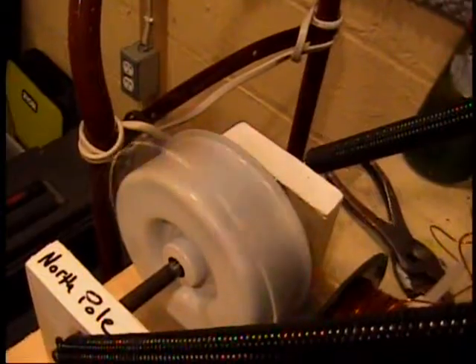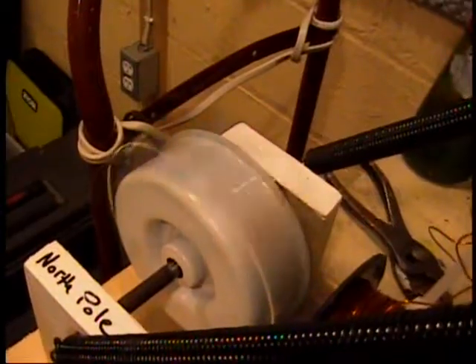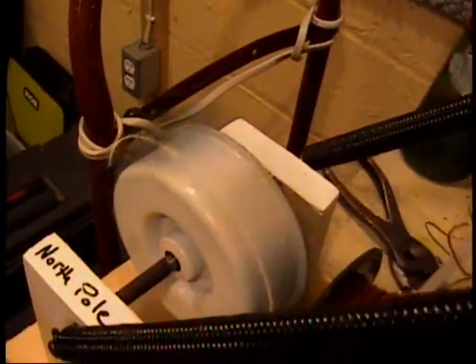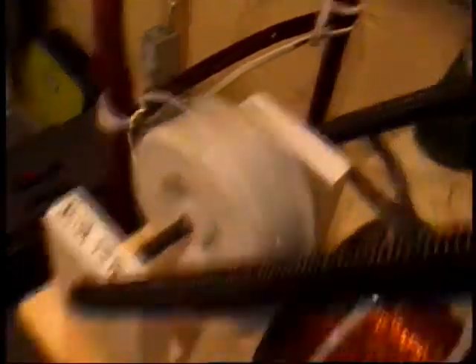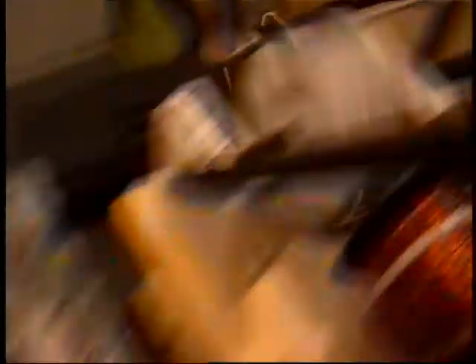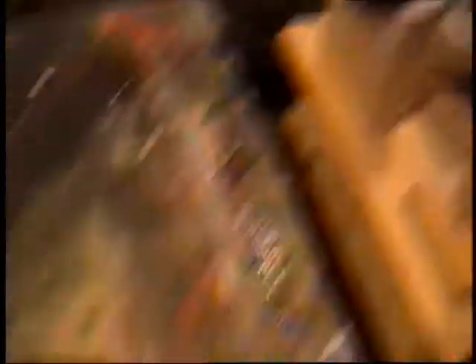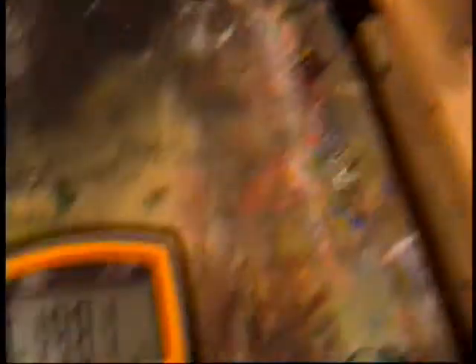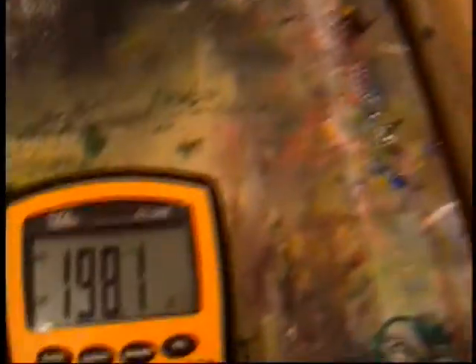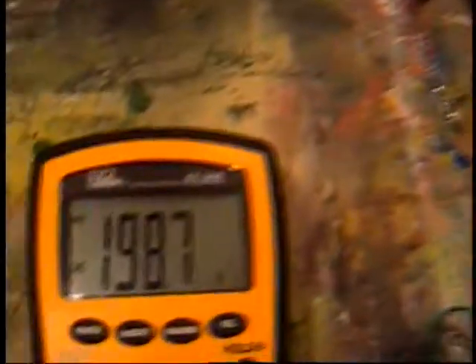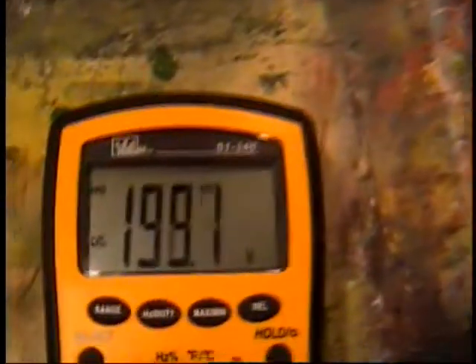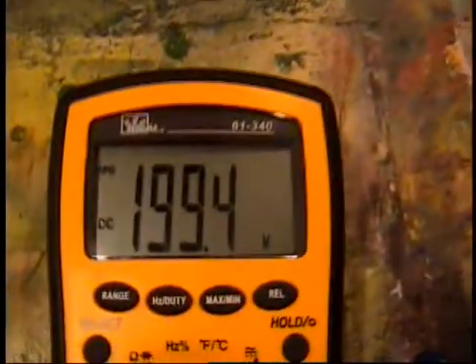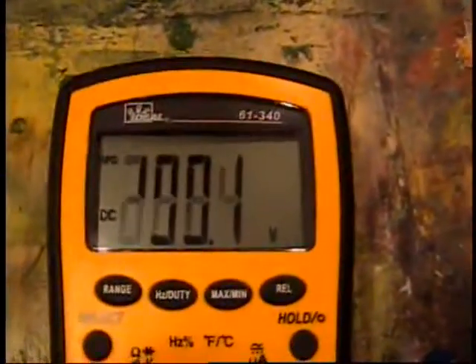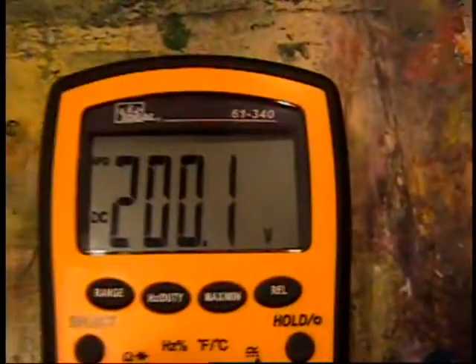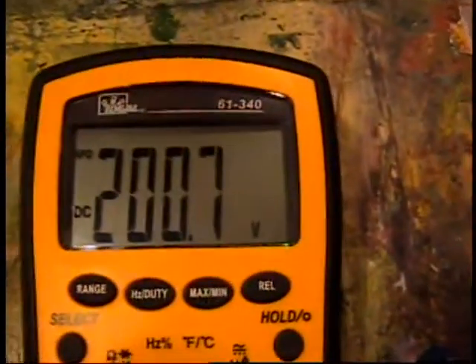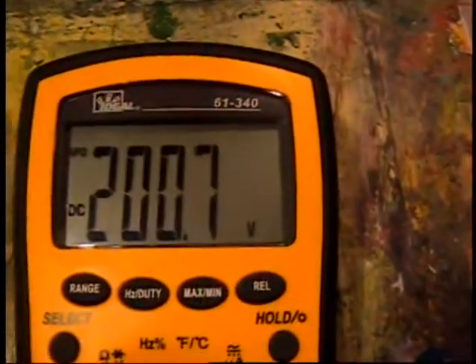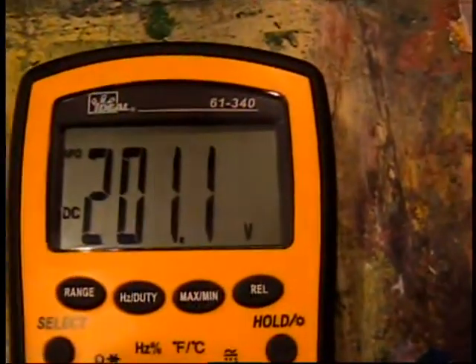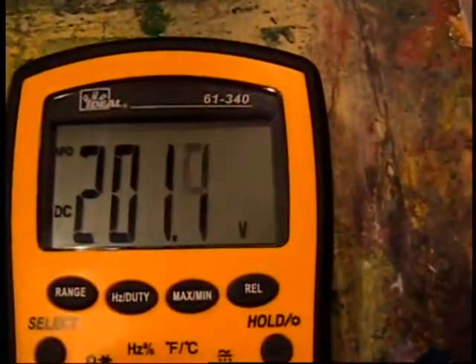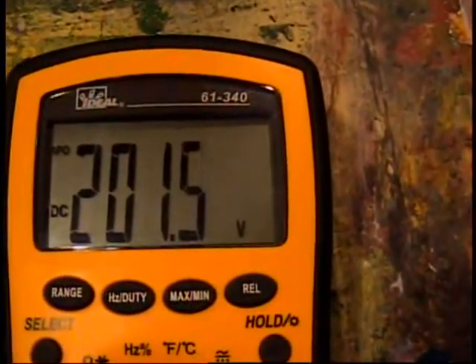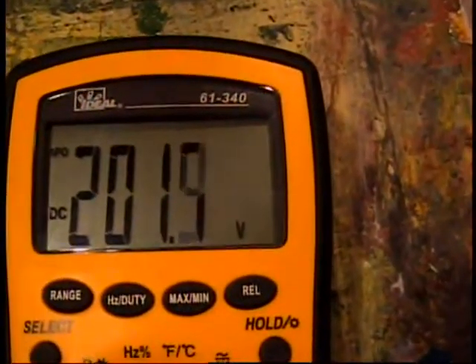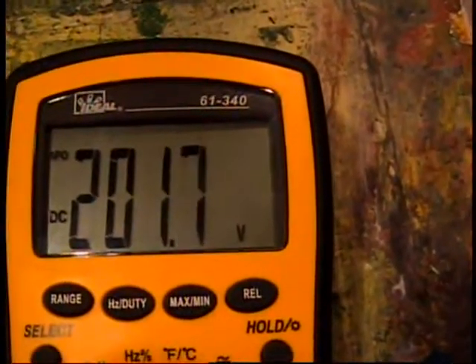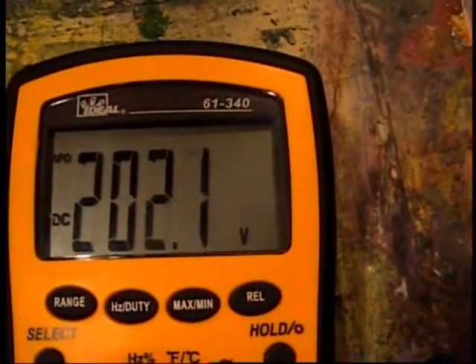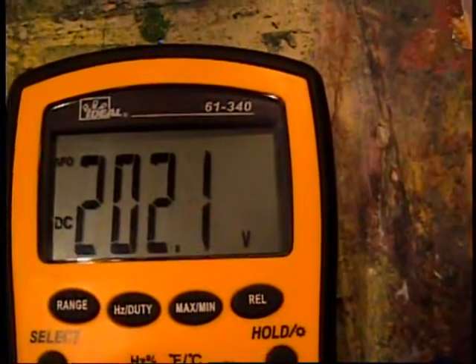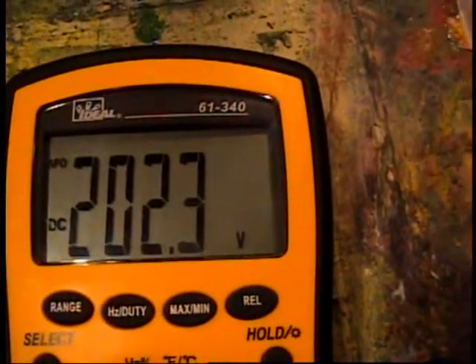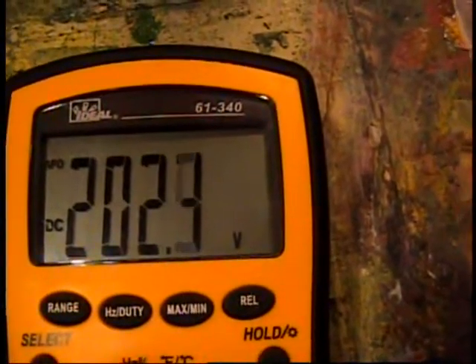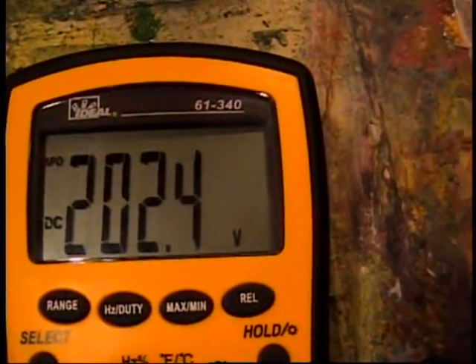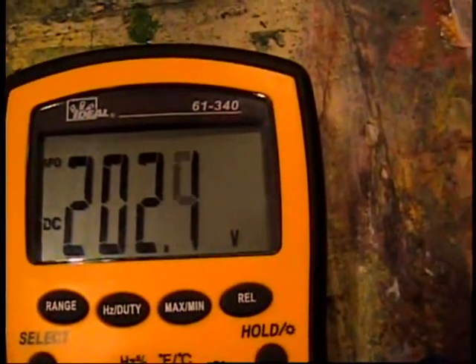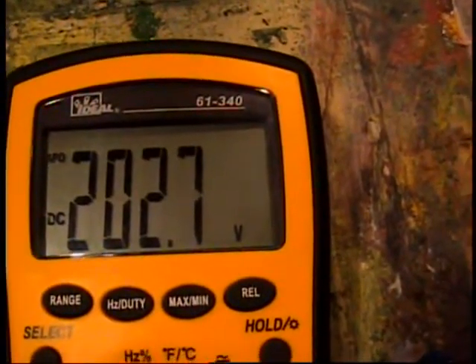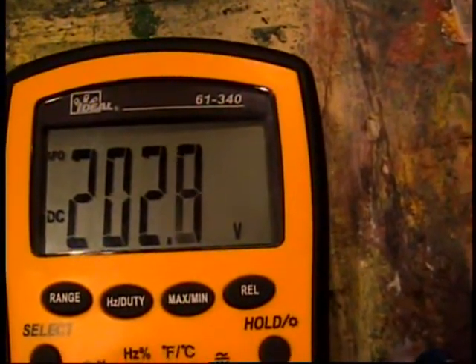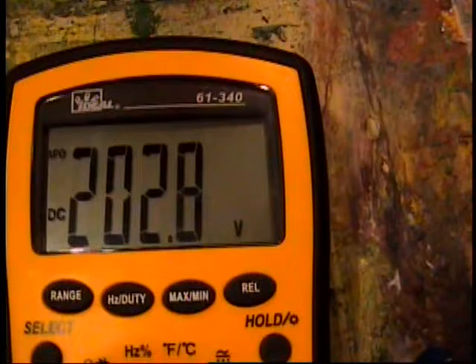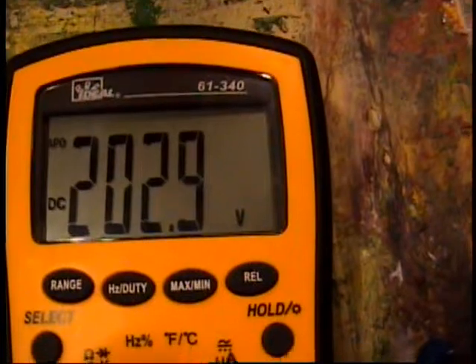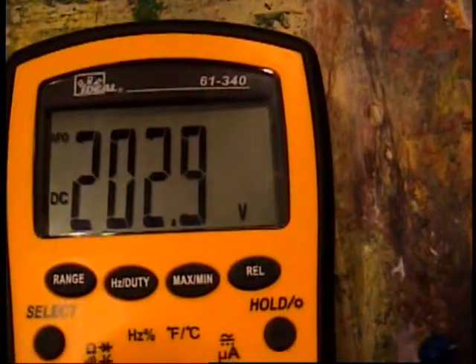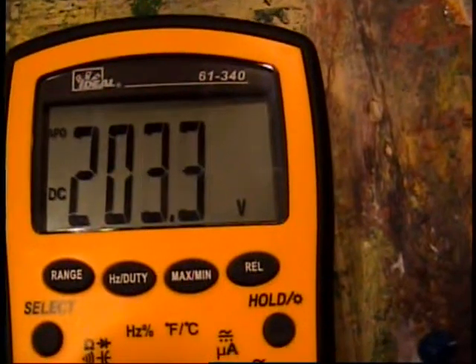It starts spinning up, and the flyback voltage is cruising.